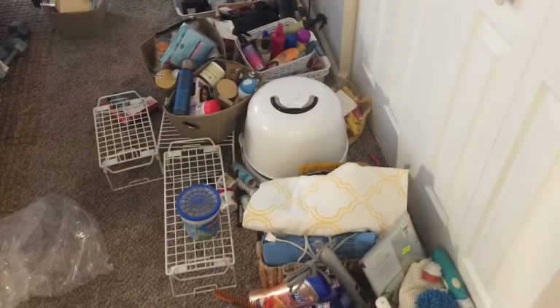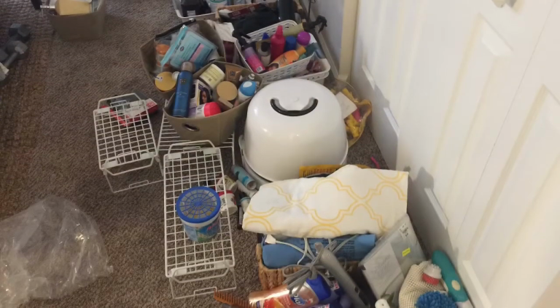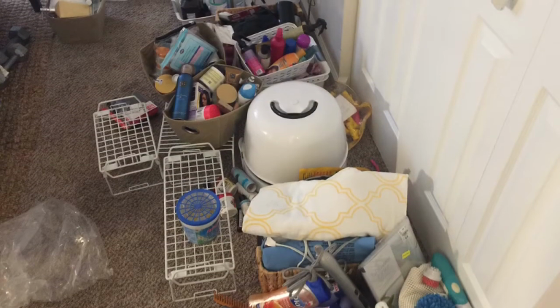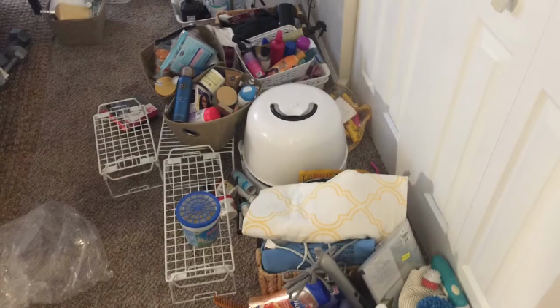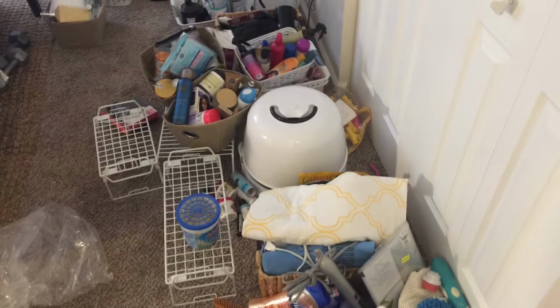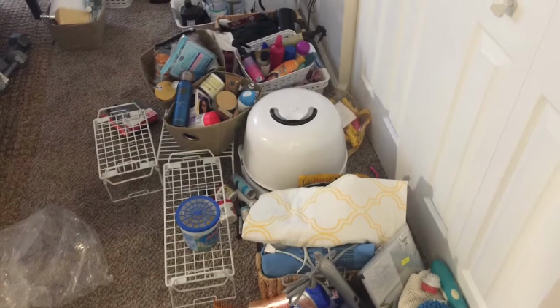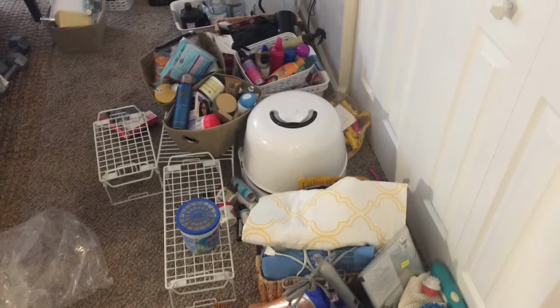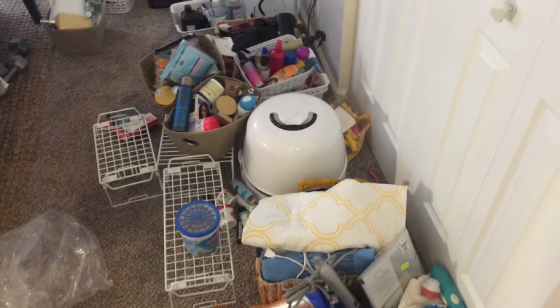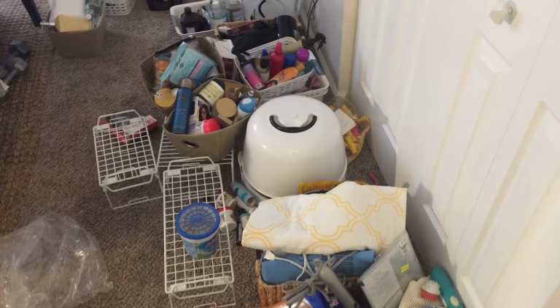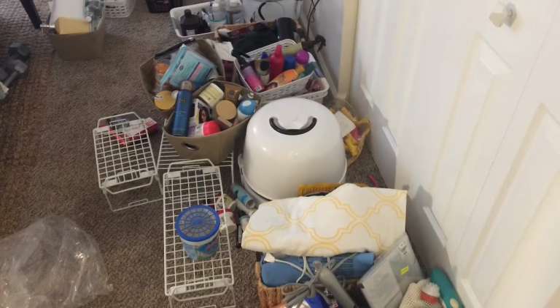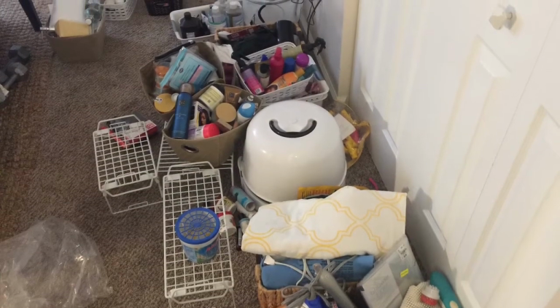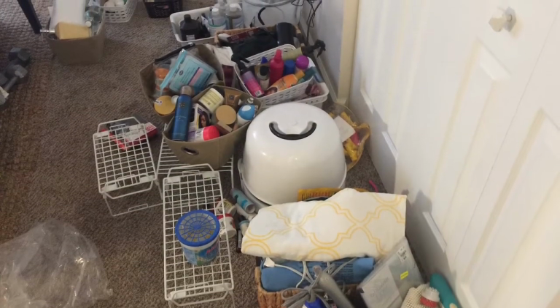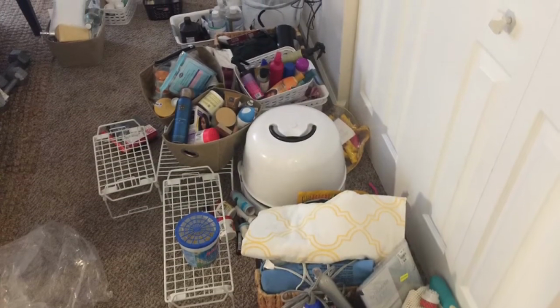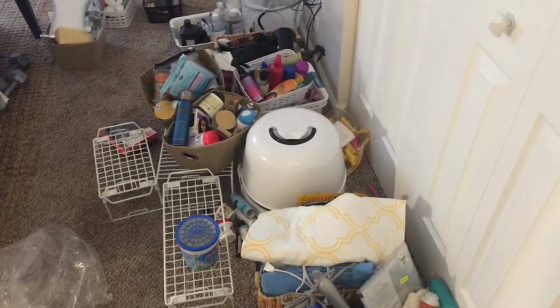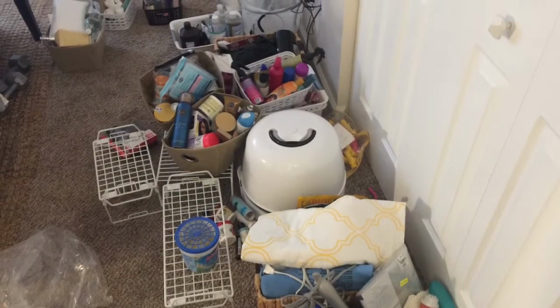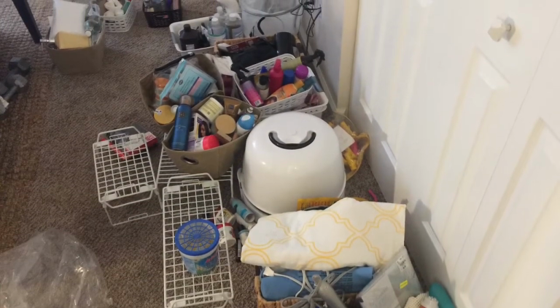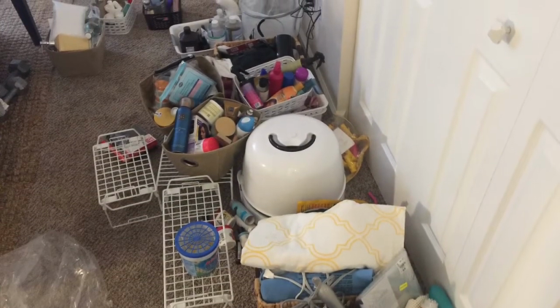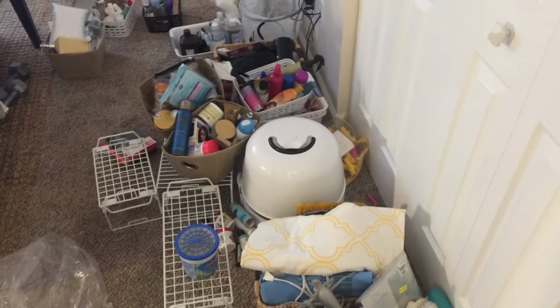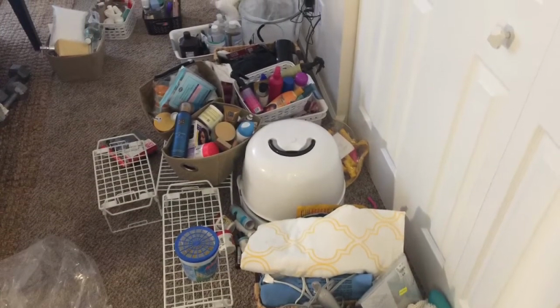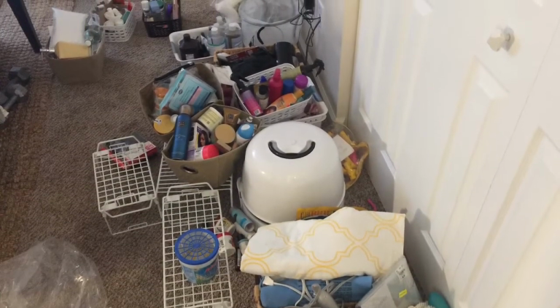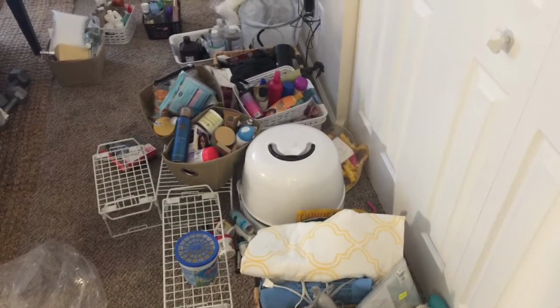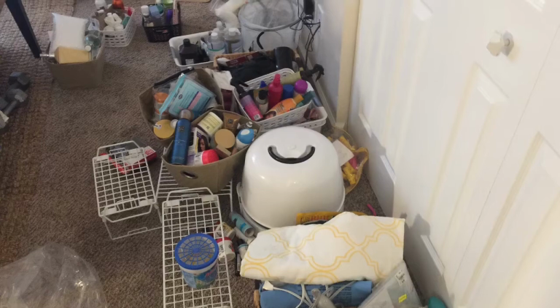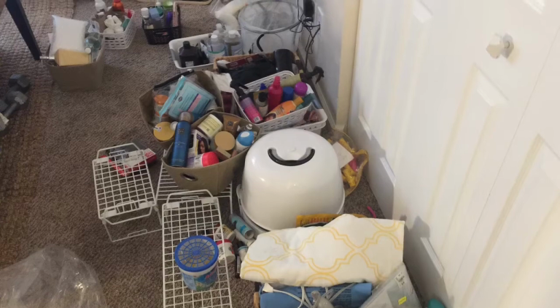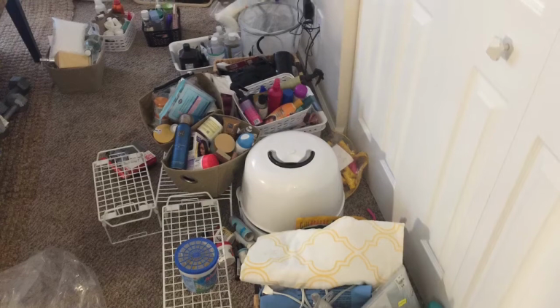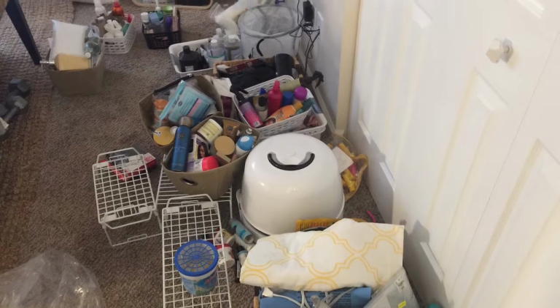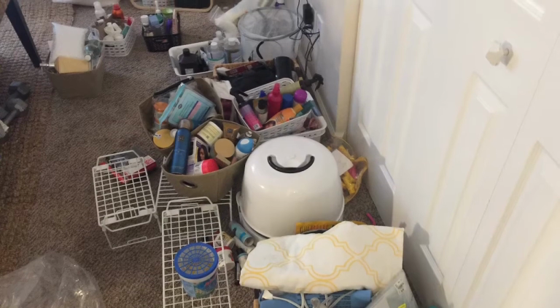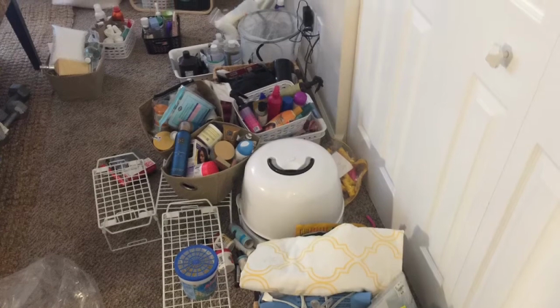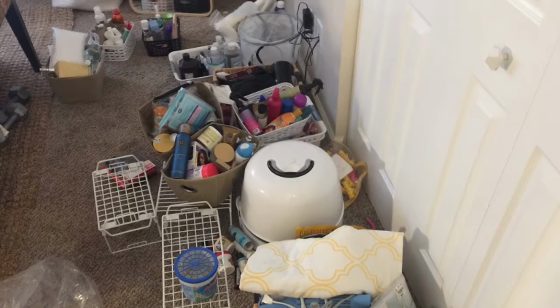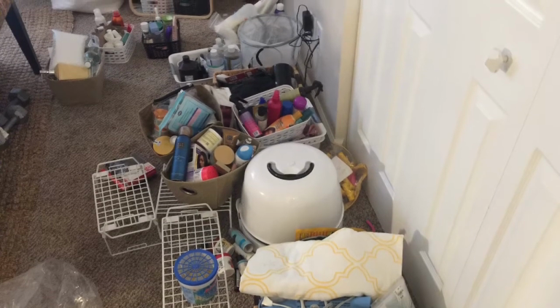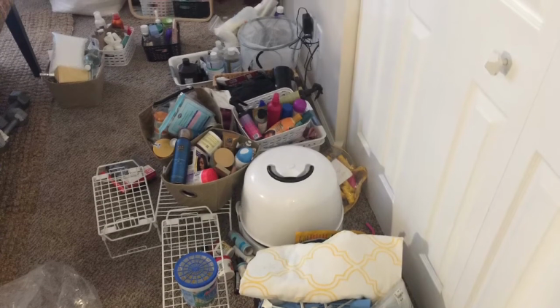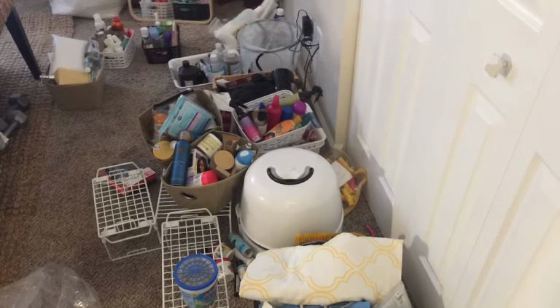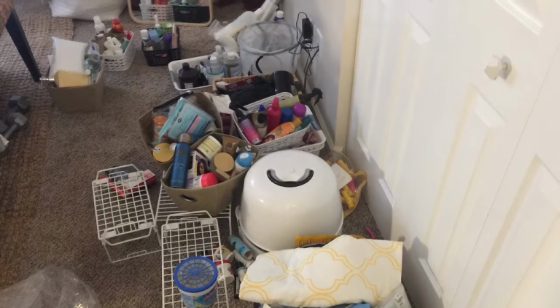I then purged expired items, made donations of unwanted items, and sorted the items to be kept.